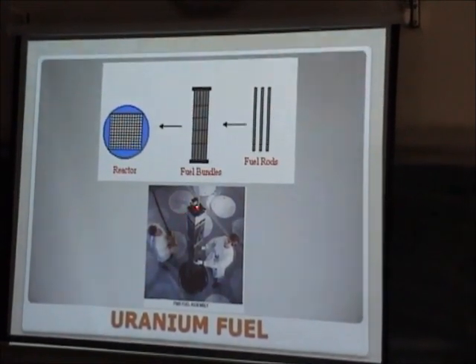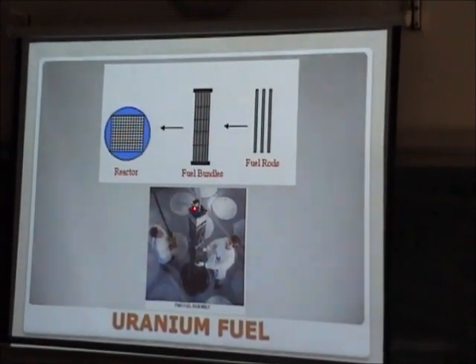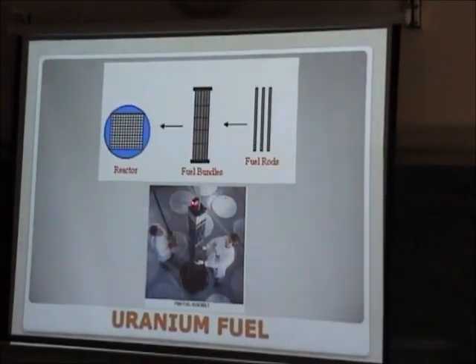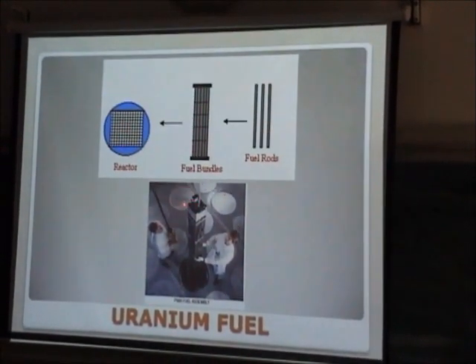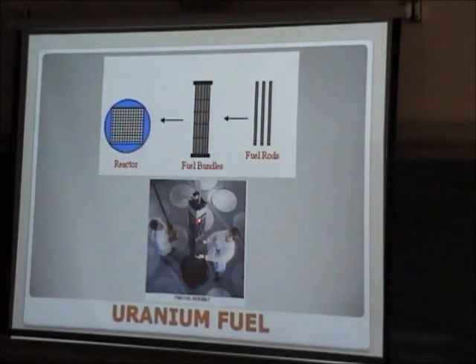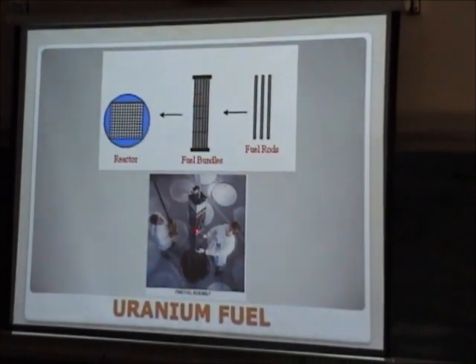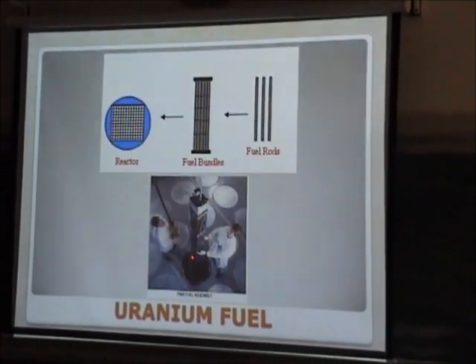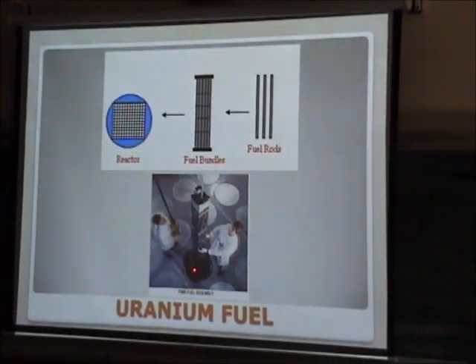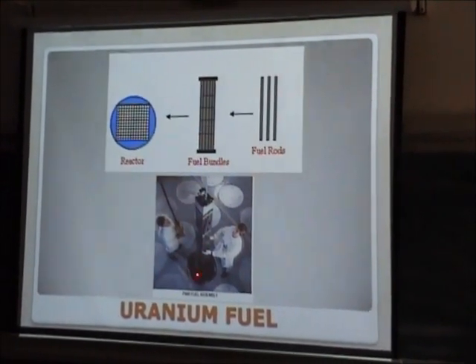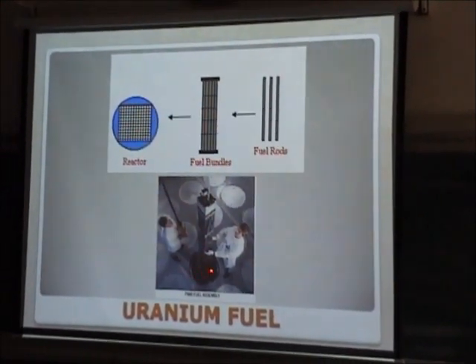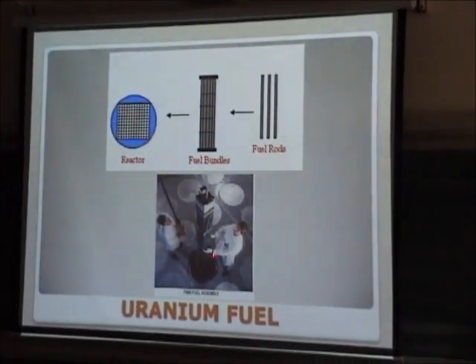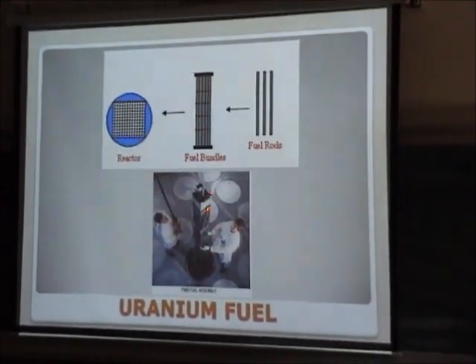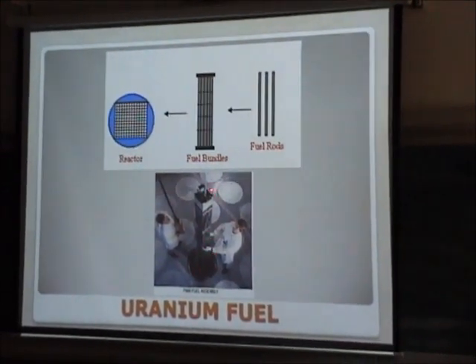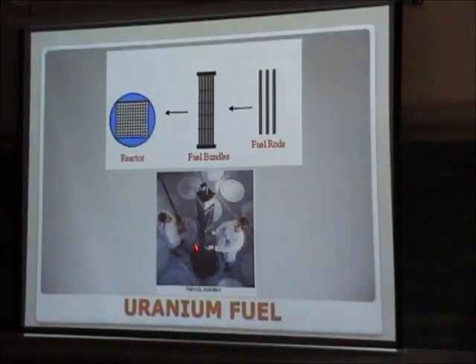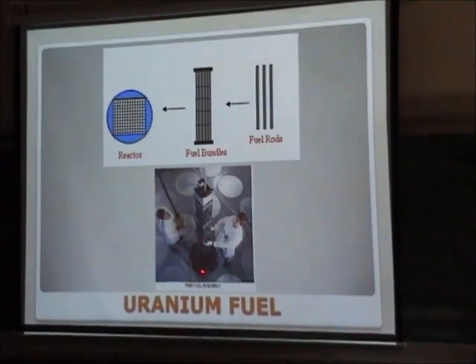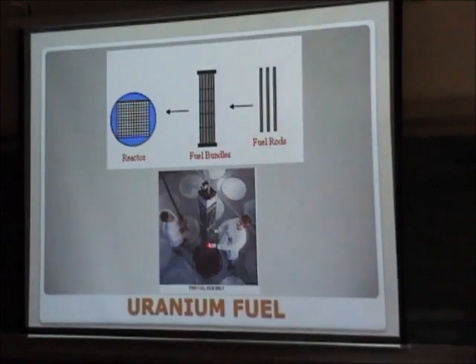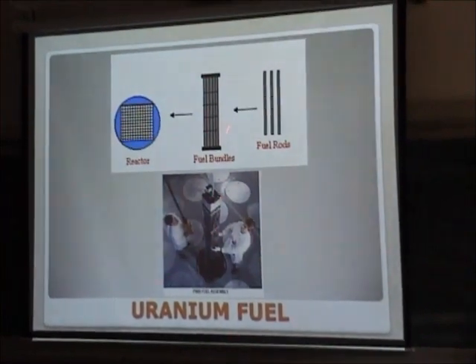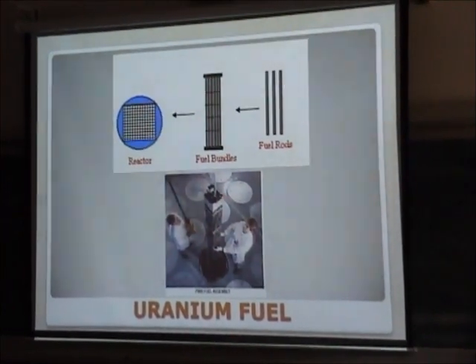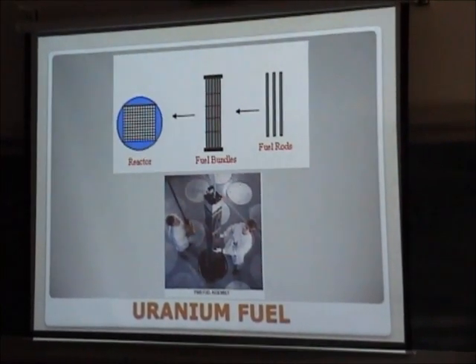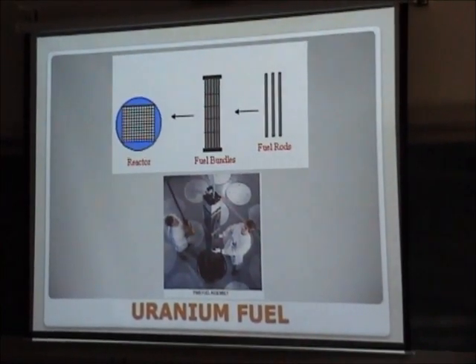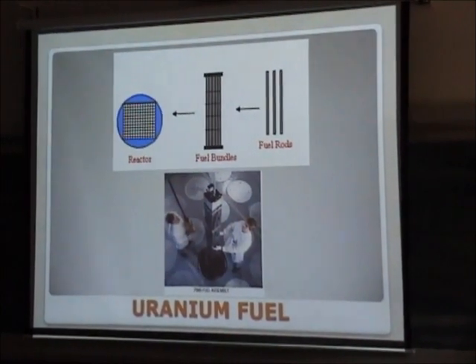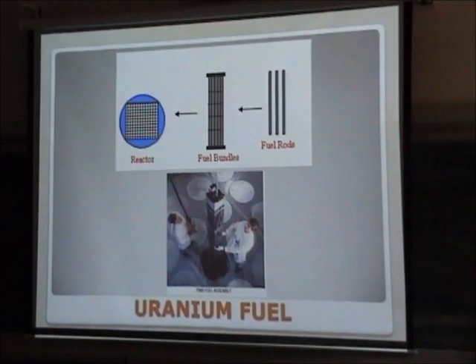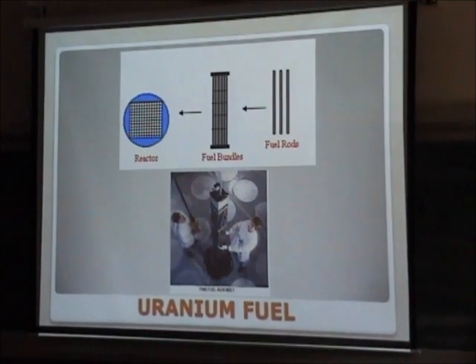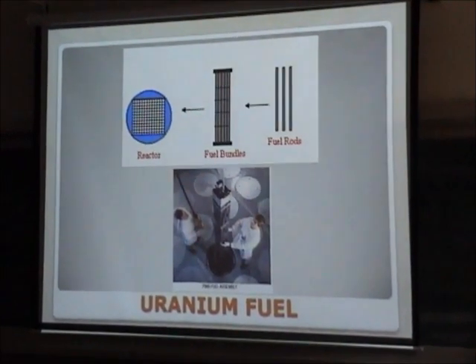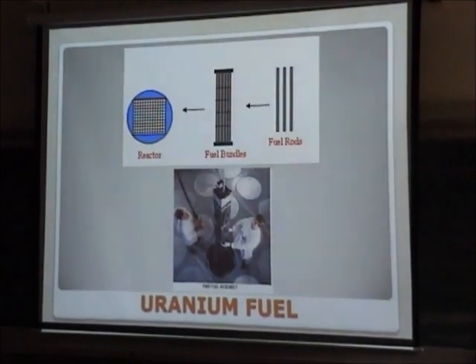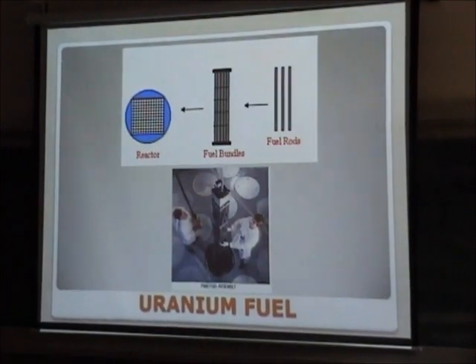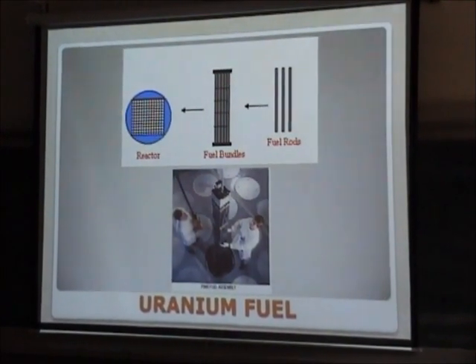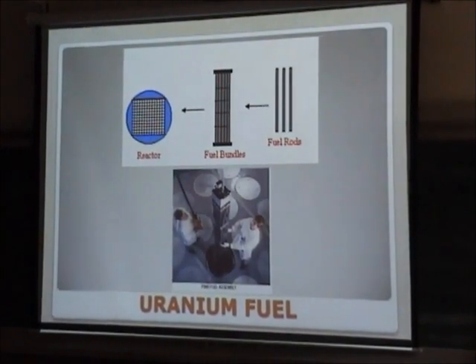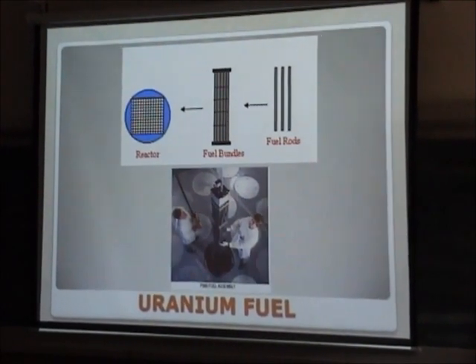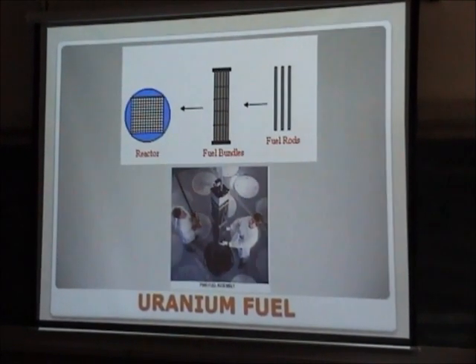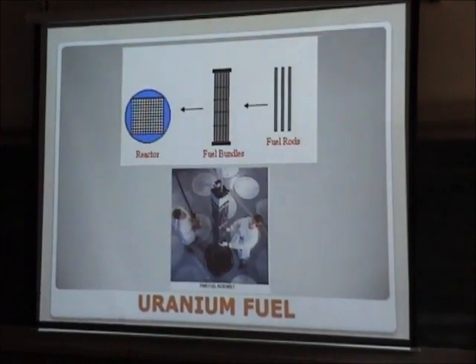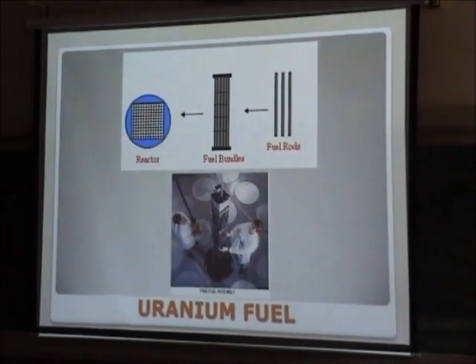This is the physical appearance of a fuel element, which is more than 3 meters long.